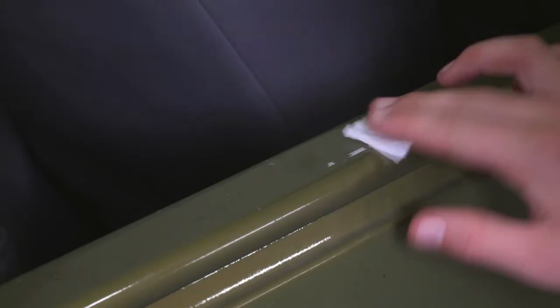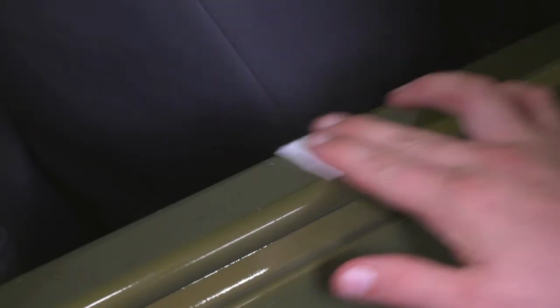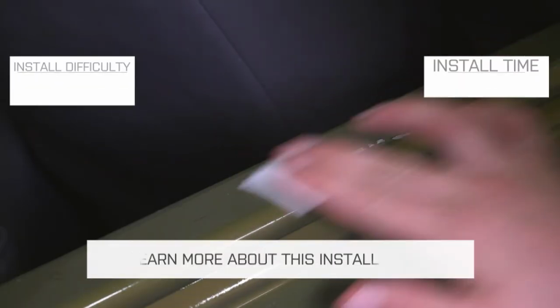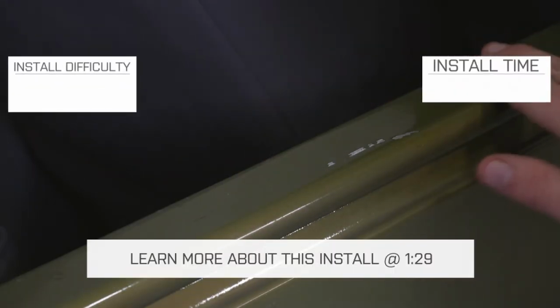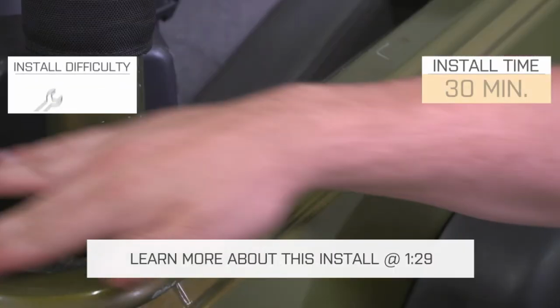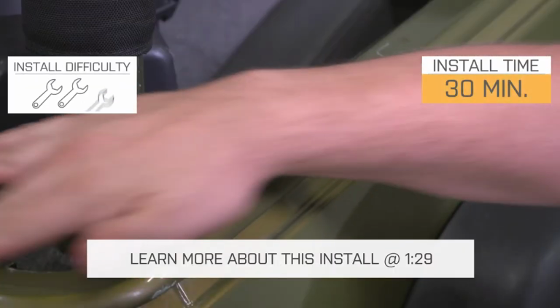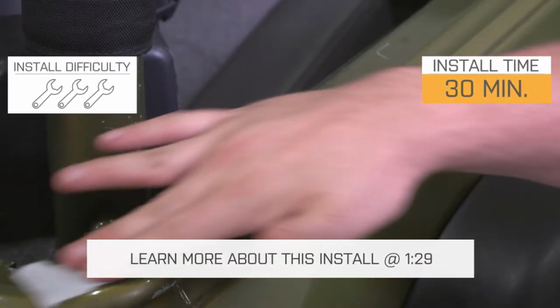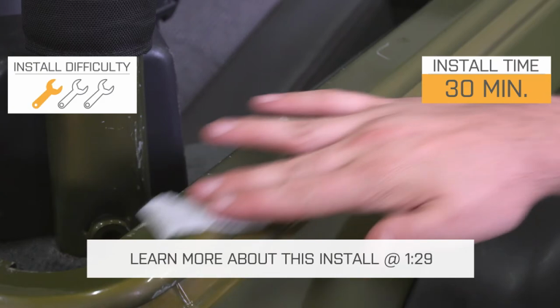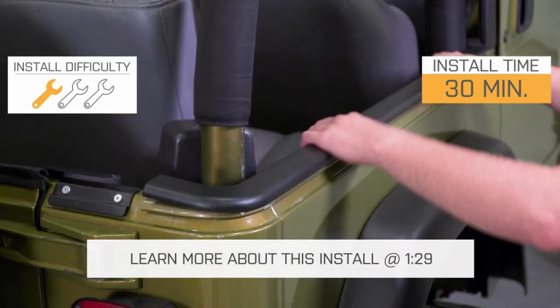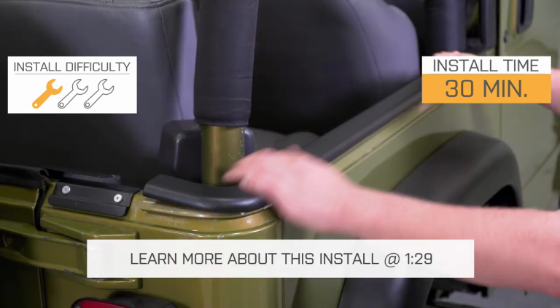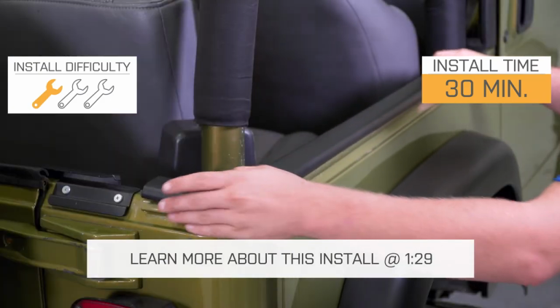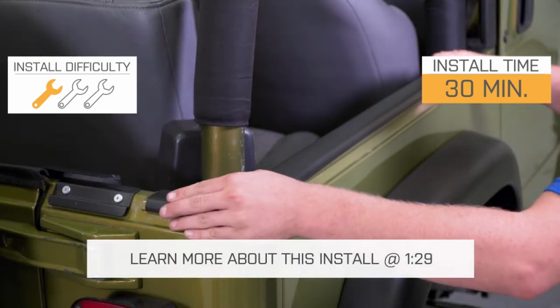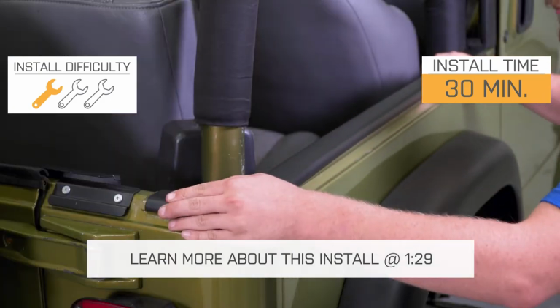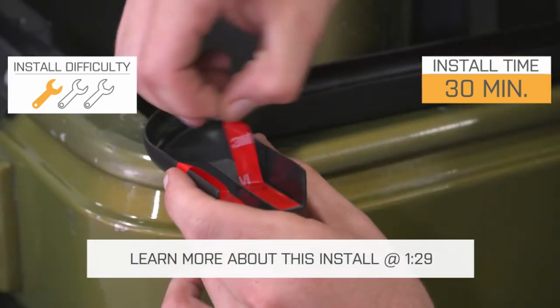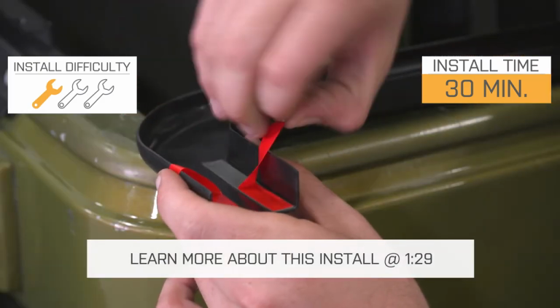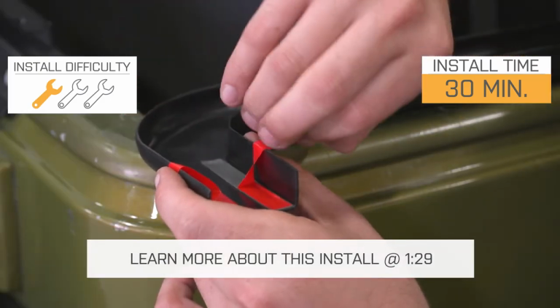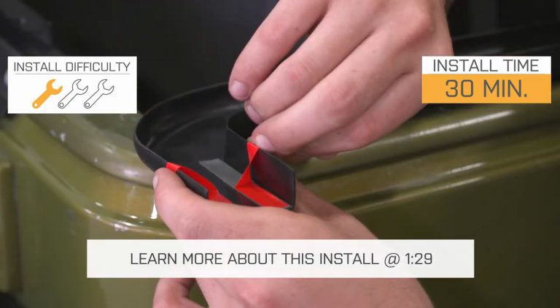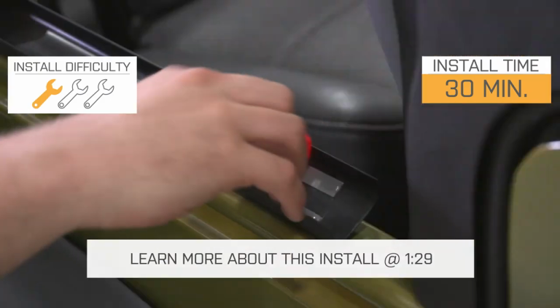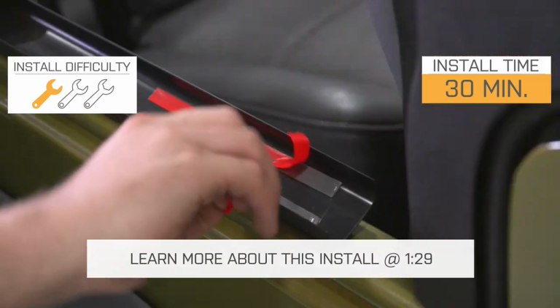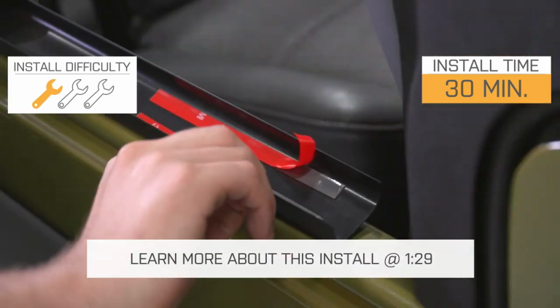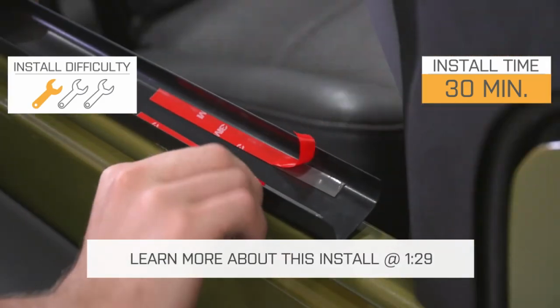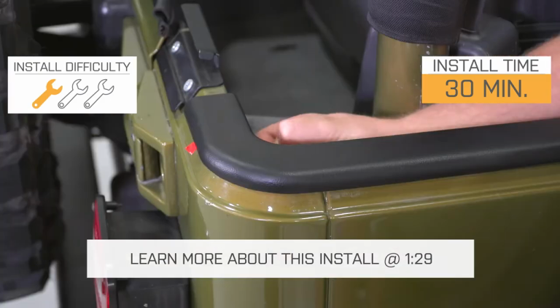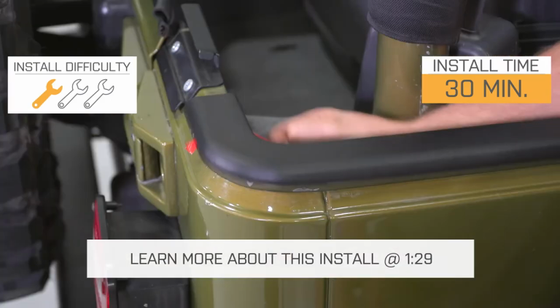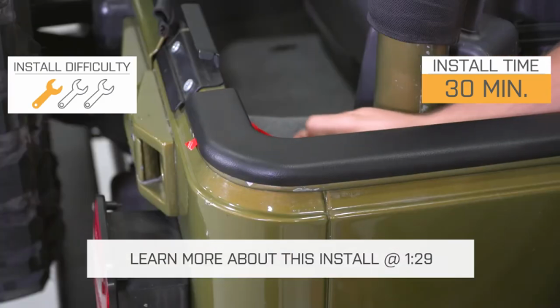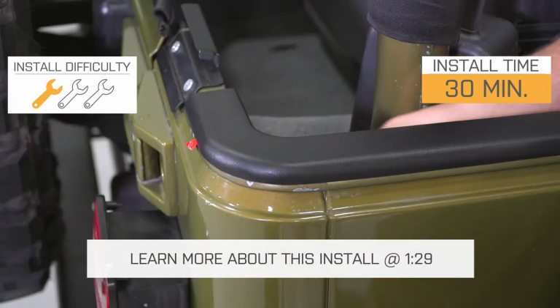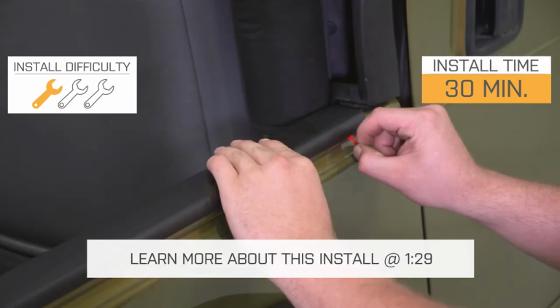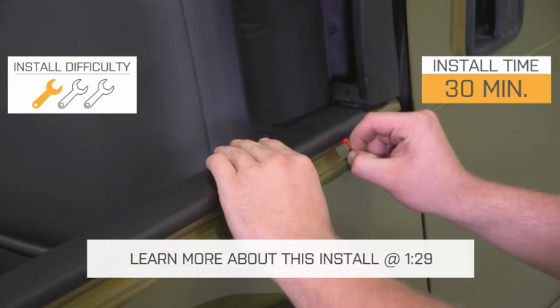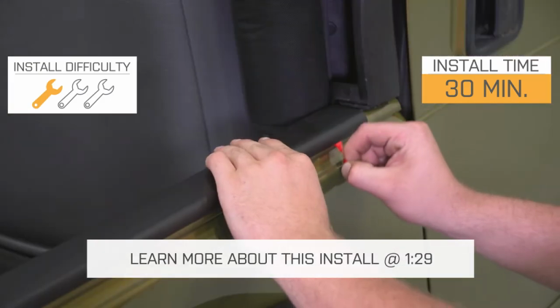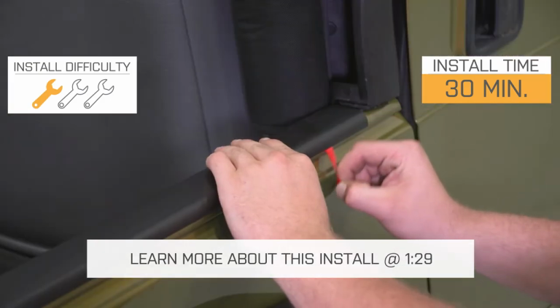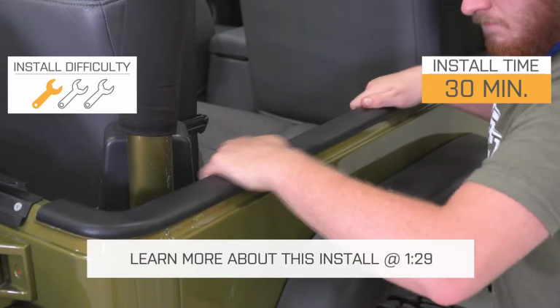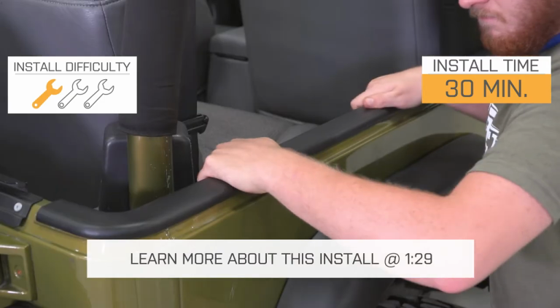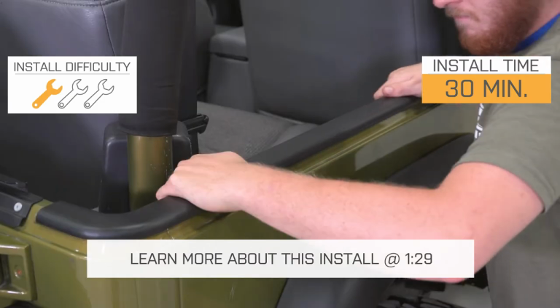These are going to install very, very easily onto your TJ — definitely a one out of three wrench installation, just a peel-and-stick 3M install.